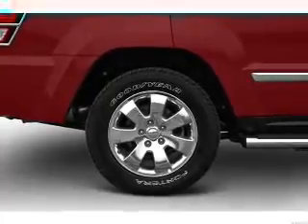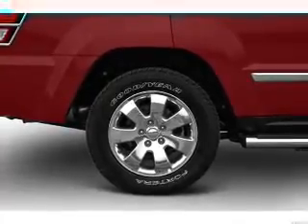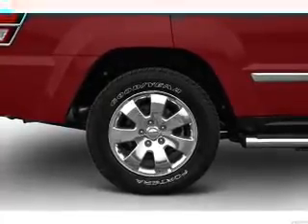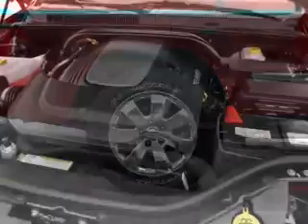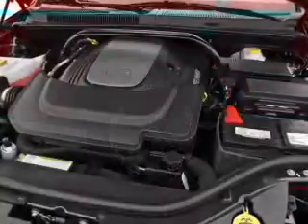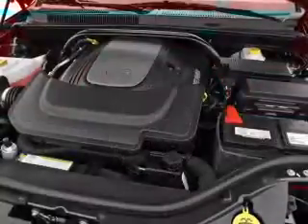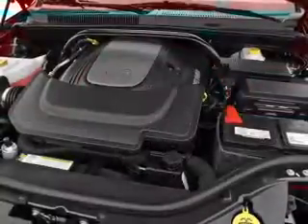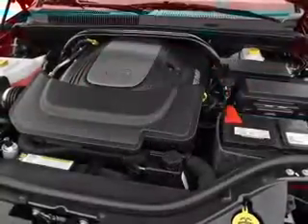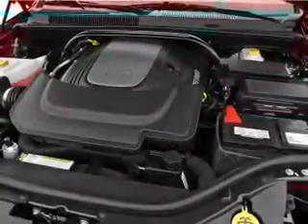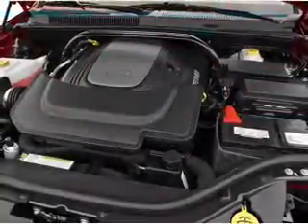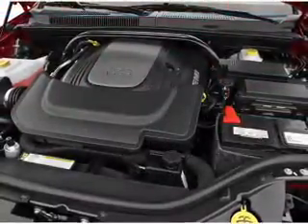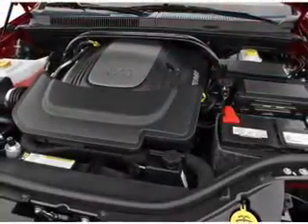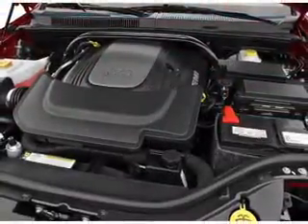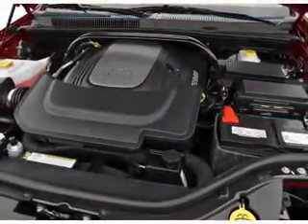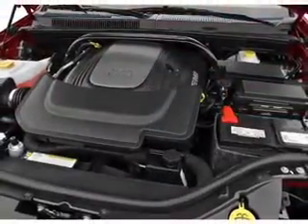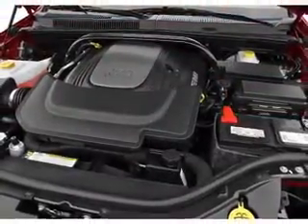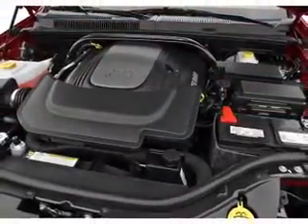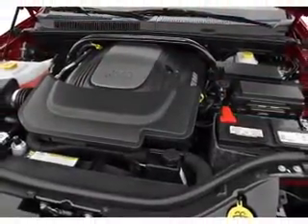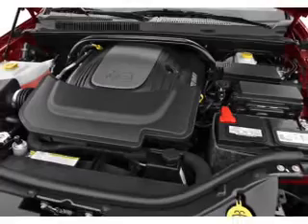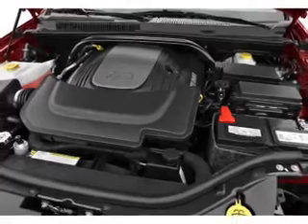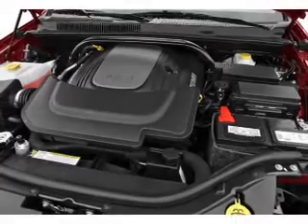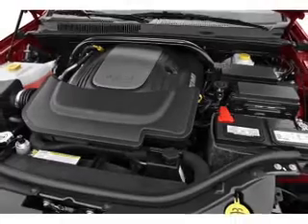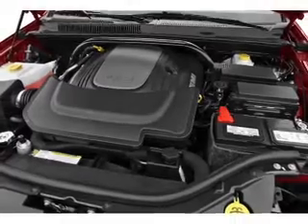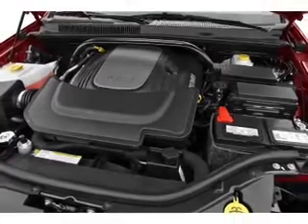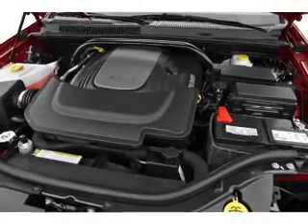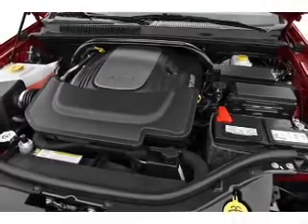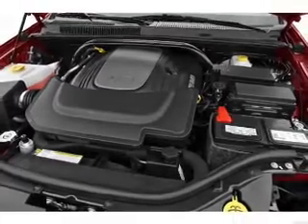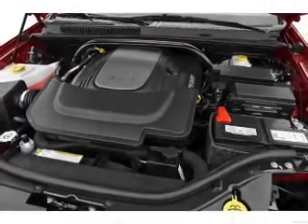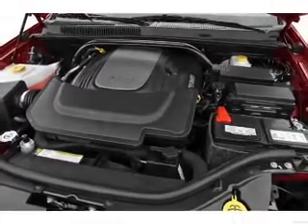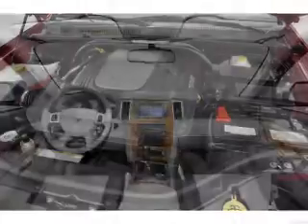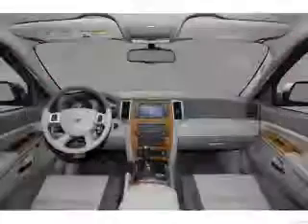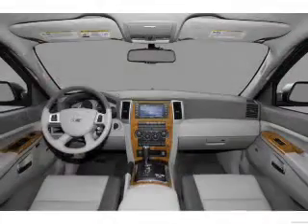Power steering, cruise control, power mirrors, an alarm system, an AM-FM stereo with a CD player.